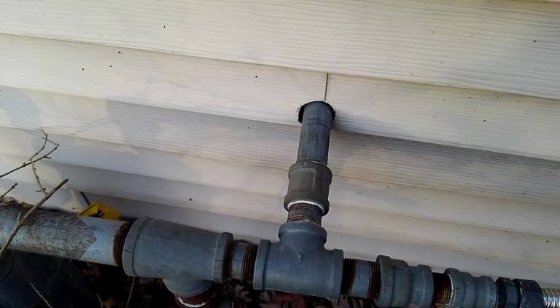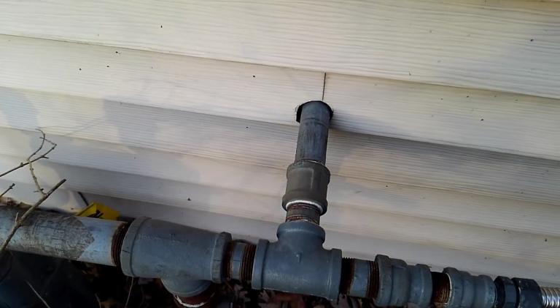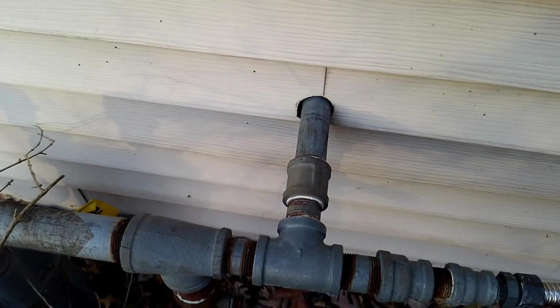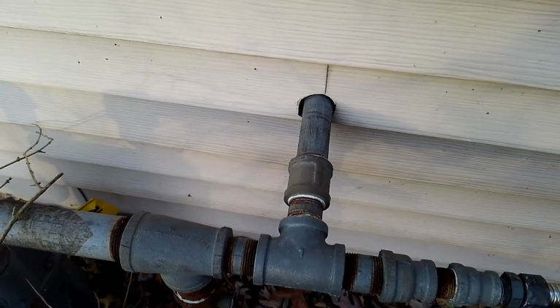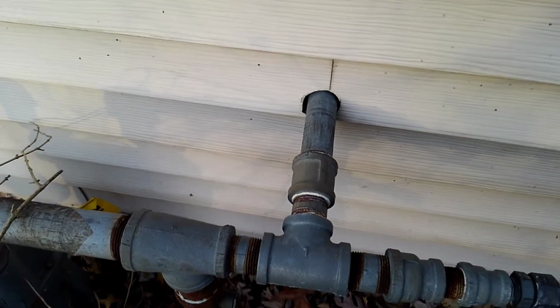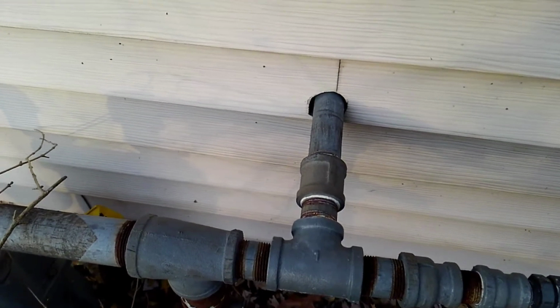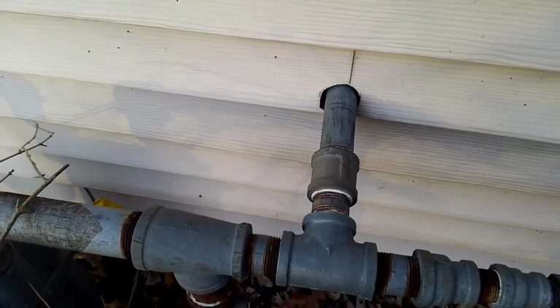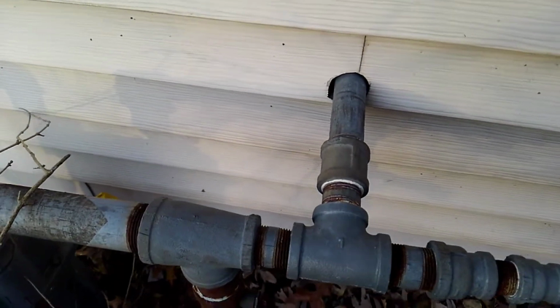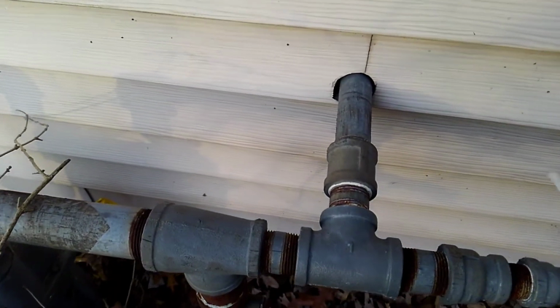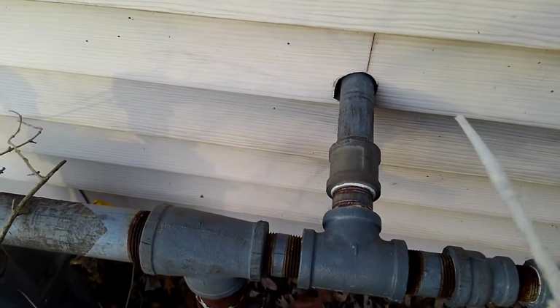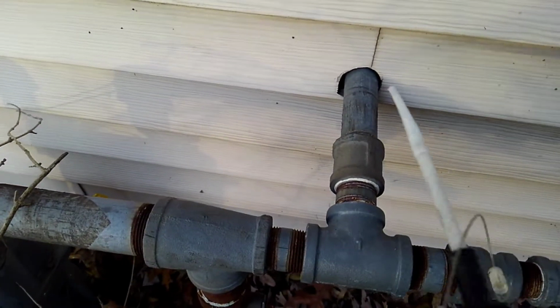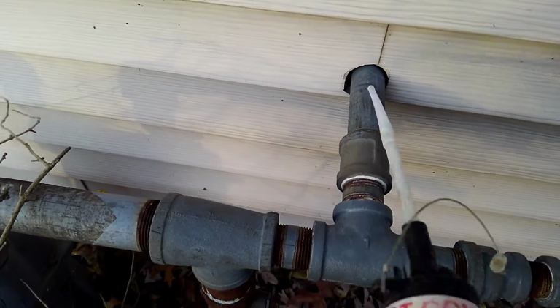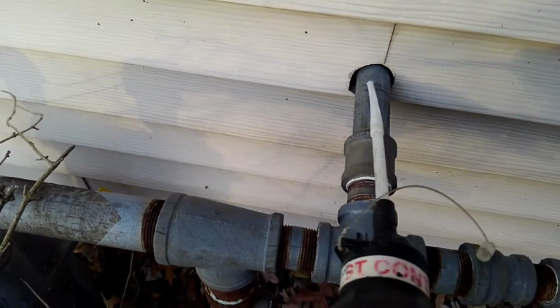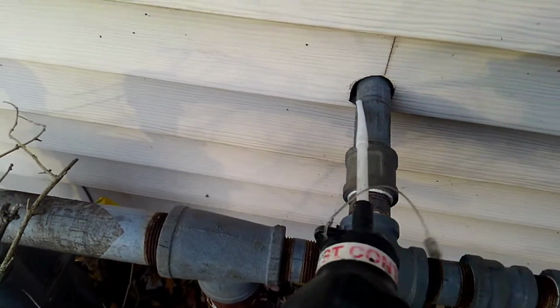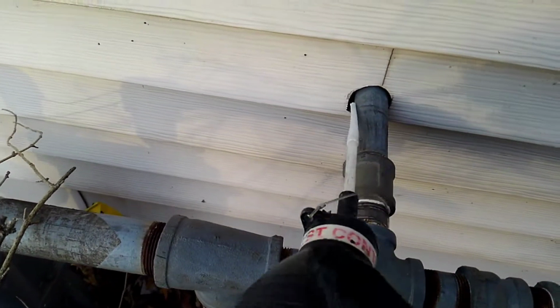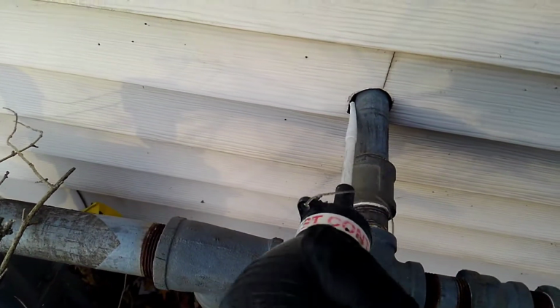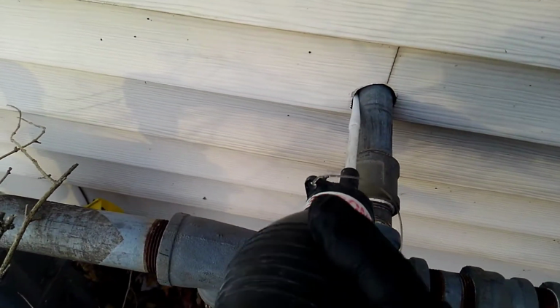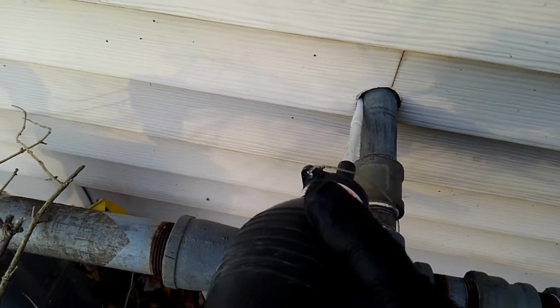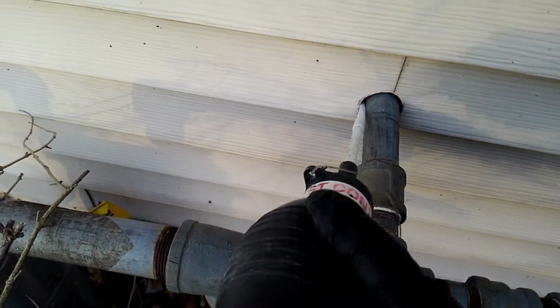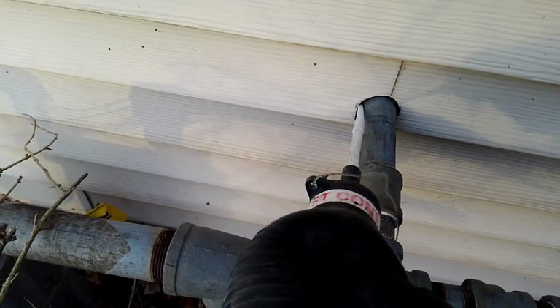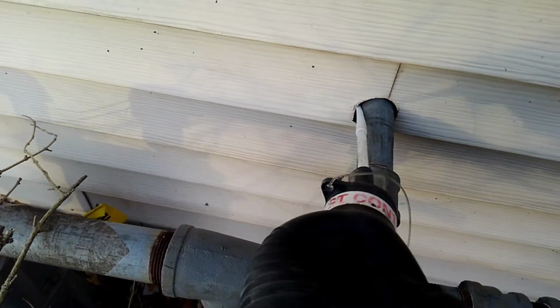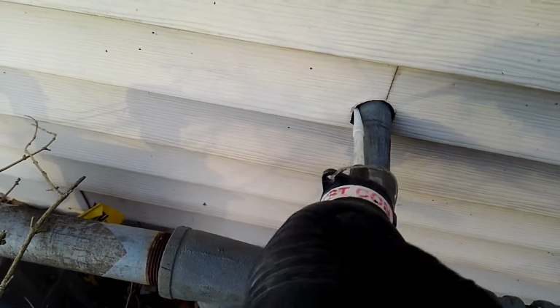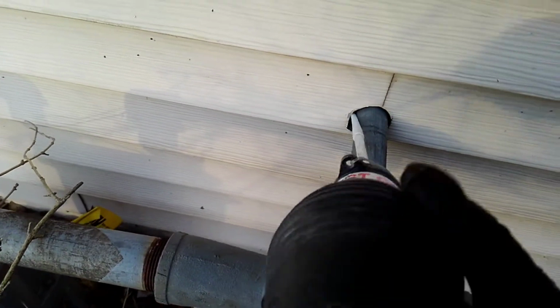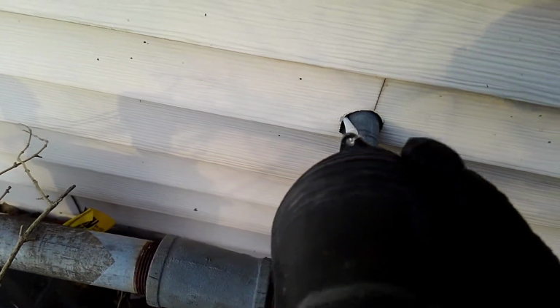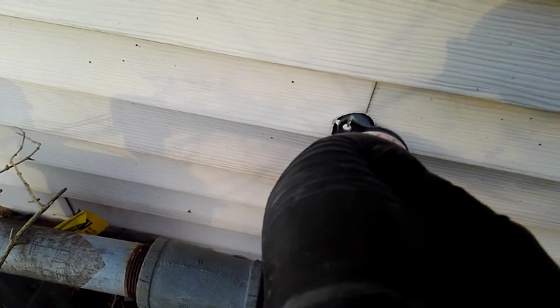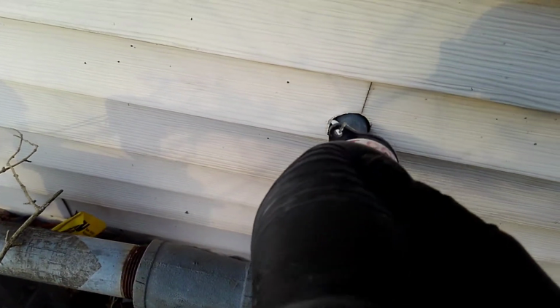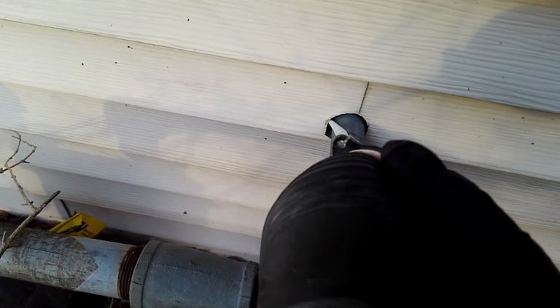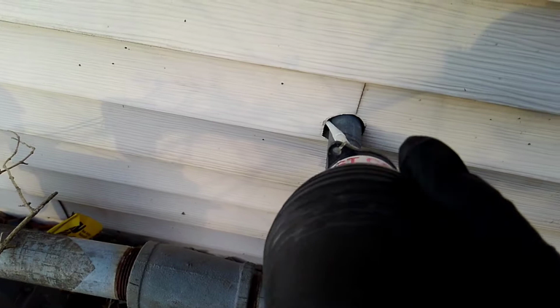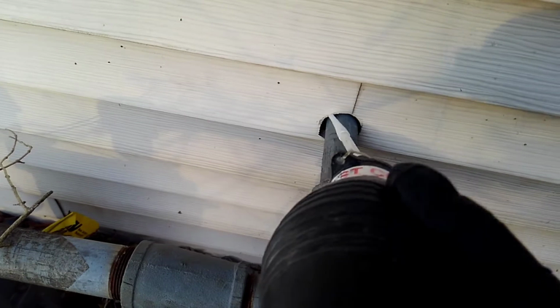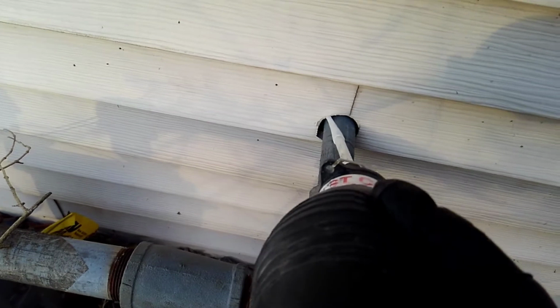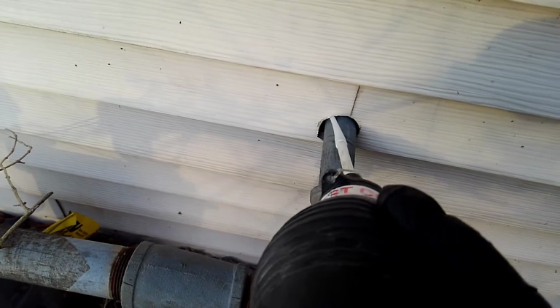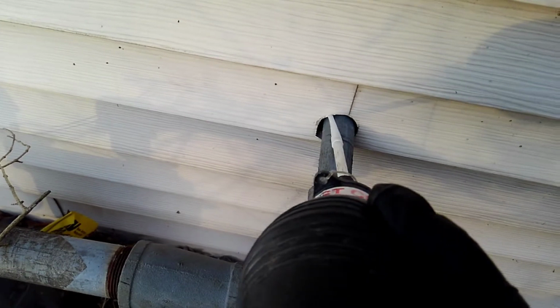Here's a gas line going into the house. Put some tracking powder around that.